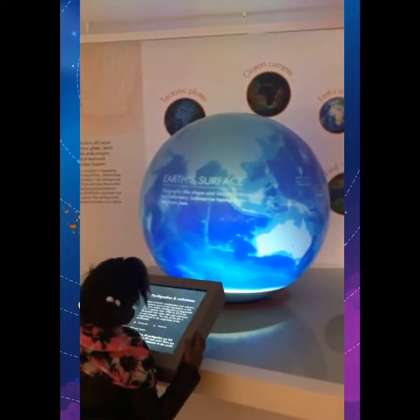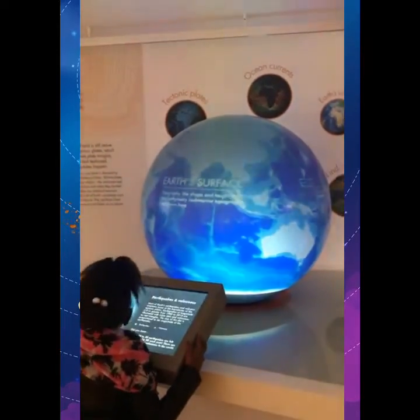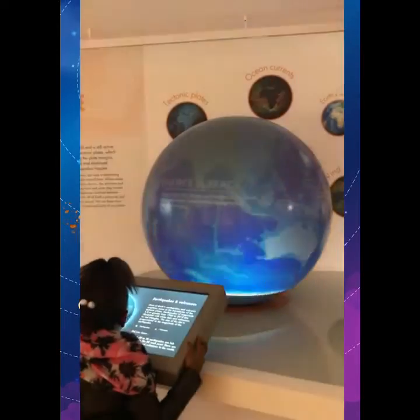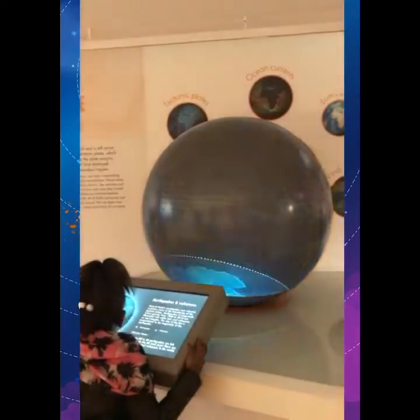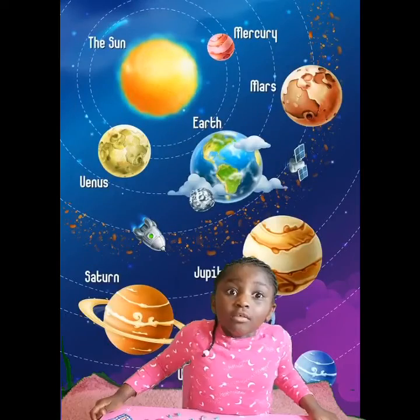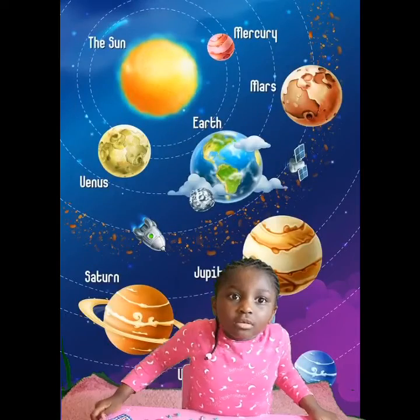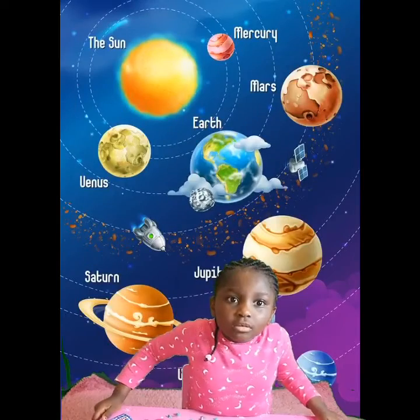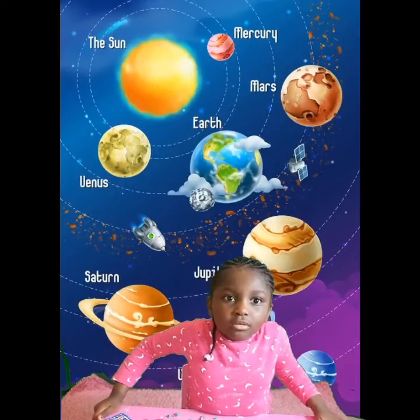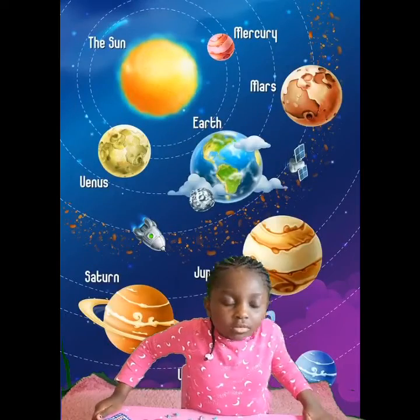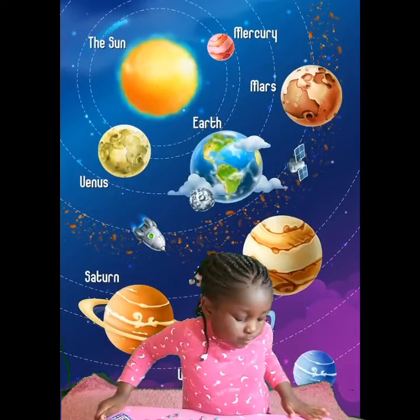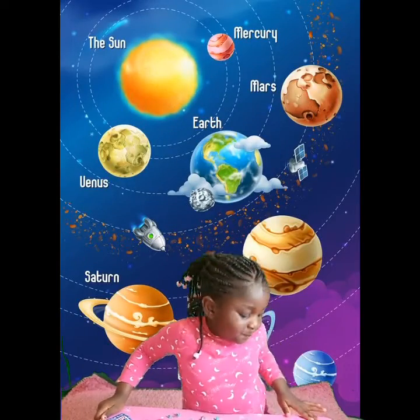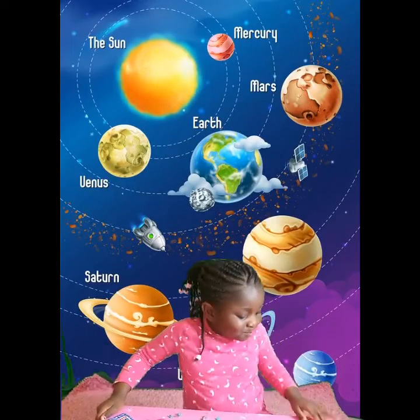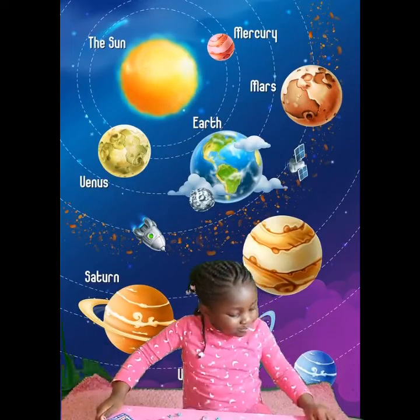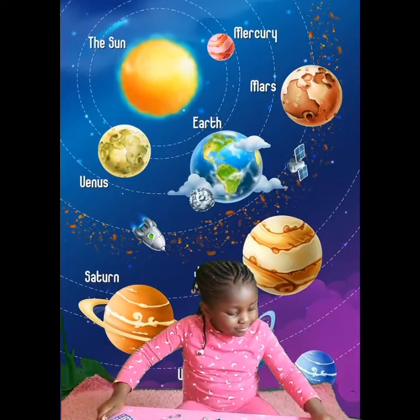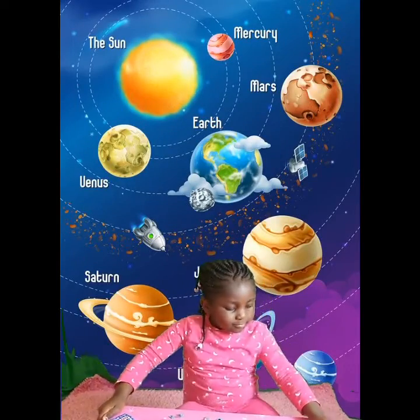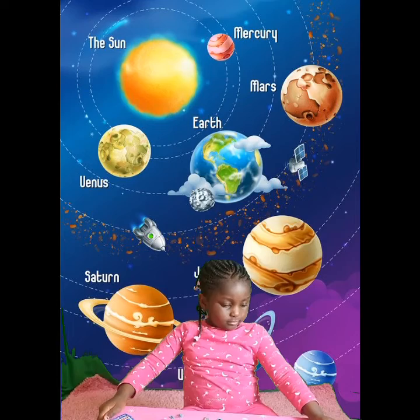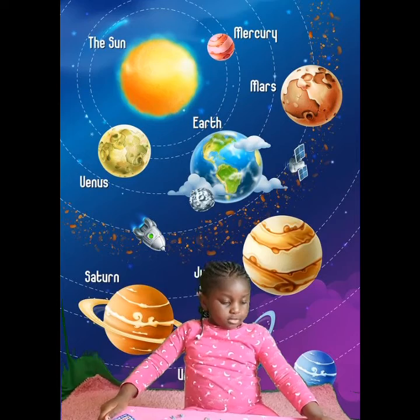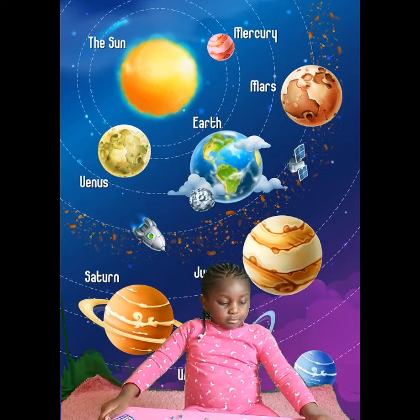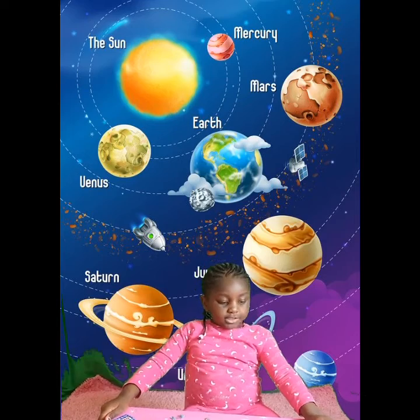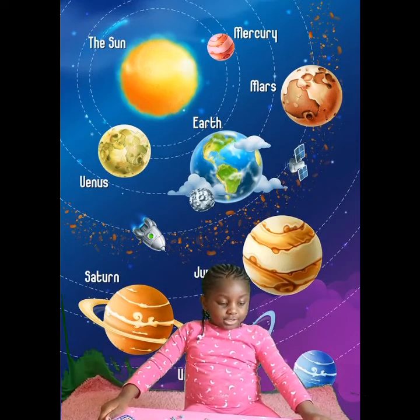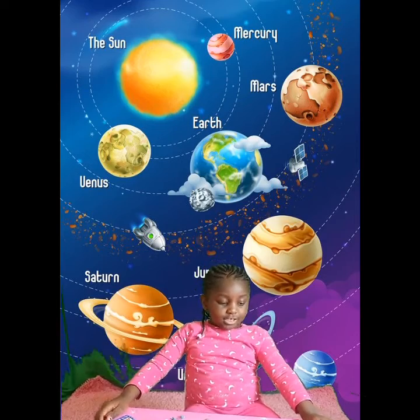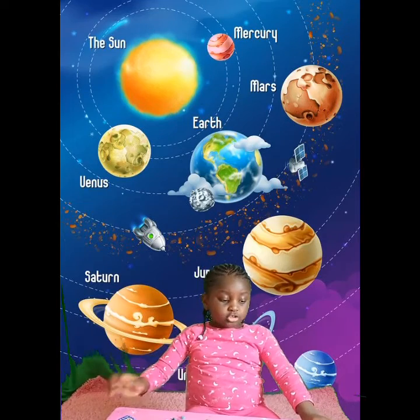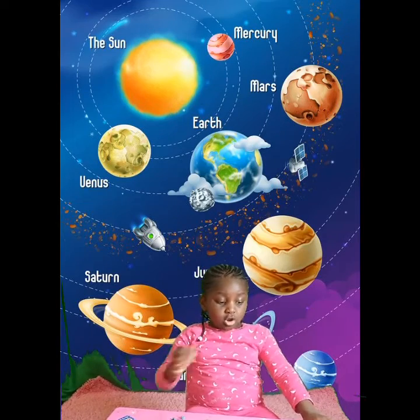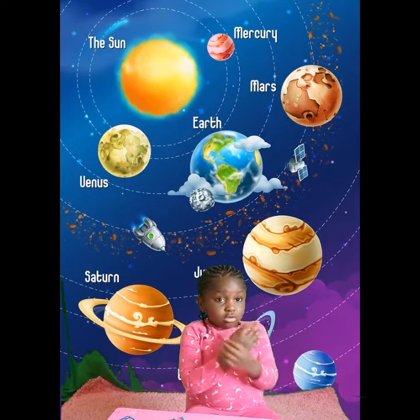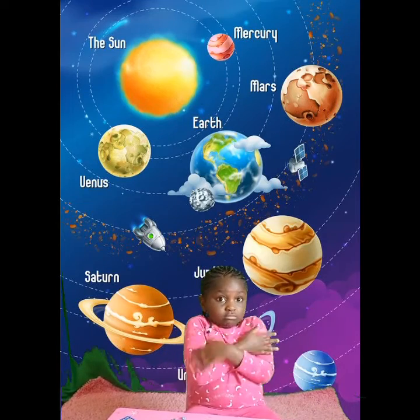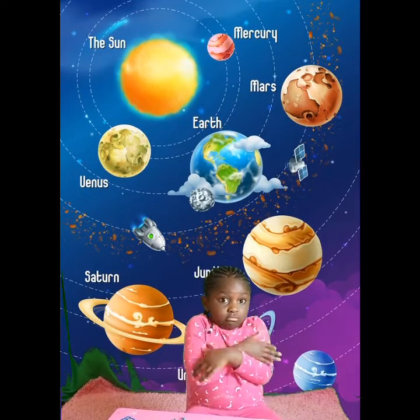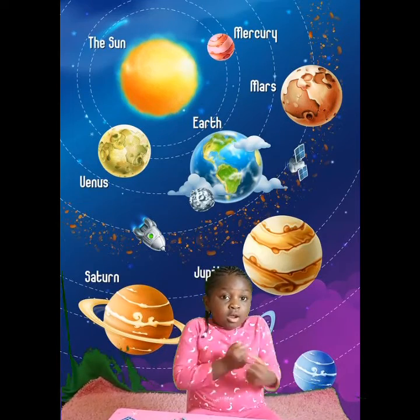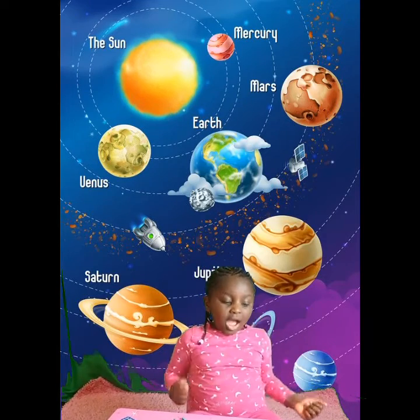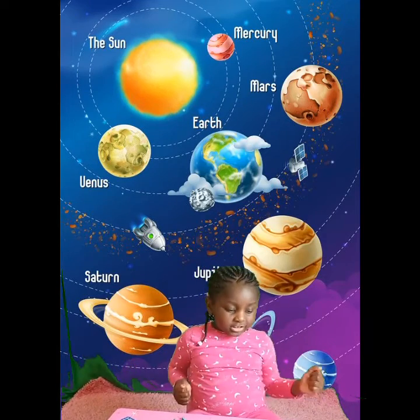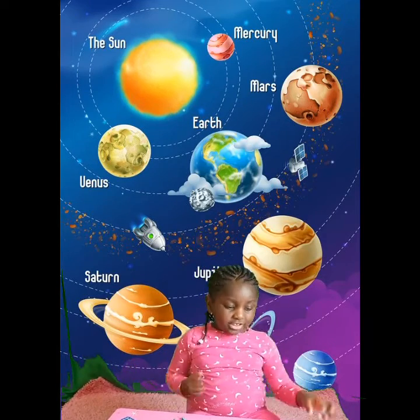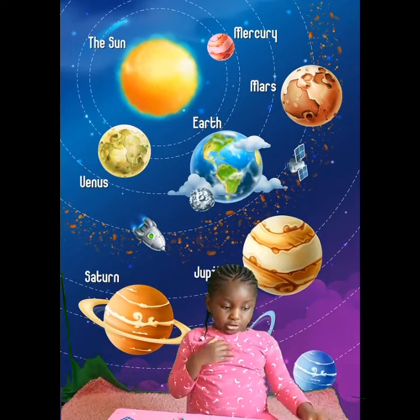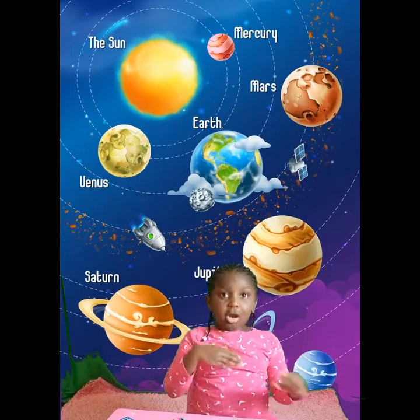Why do you need the space outfit? Because you can get too cold and you can get too hot.